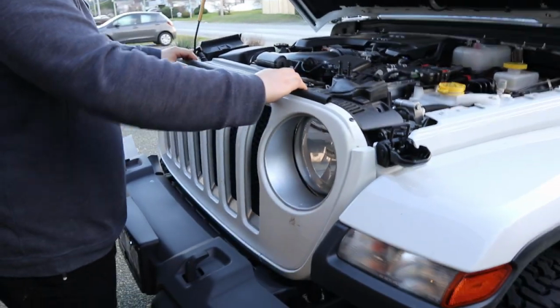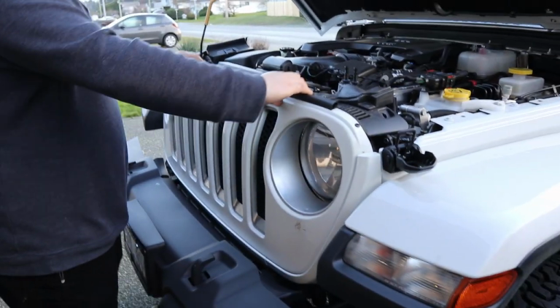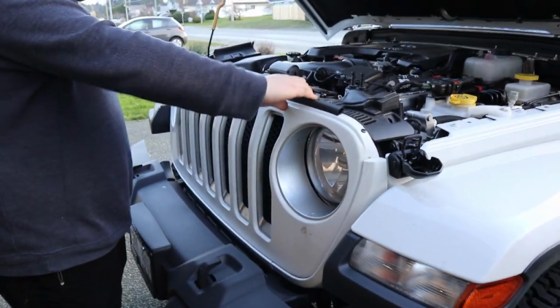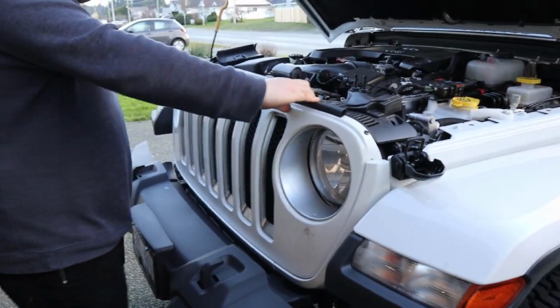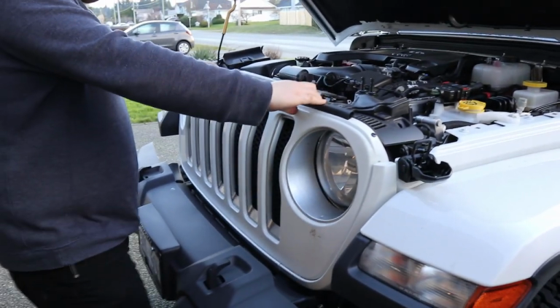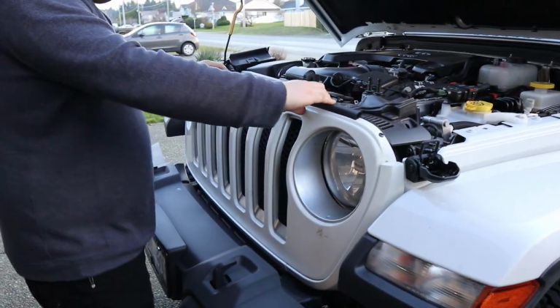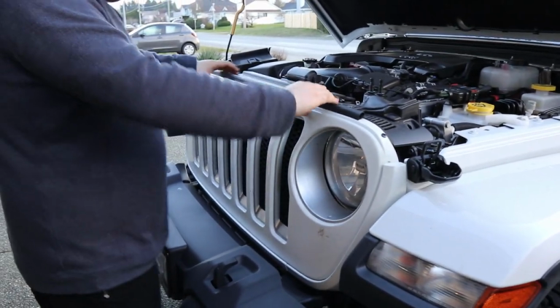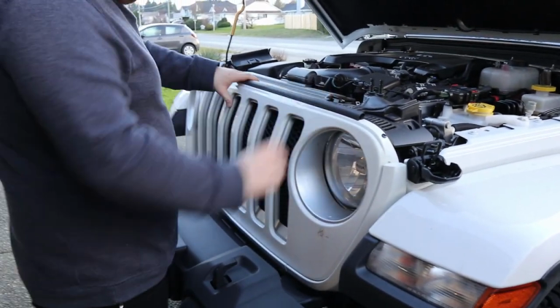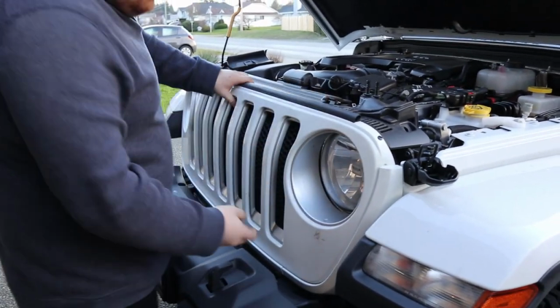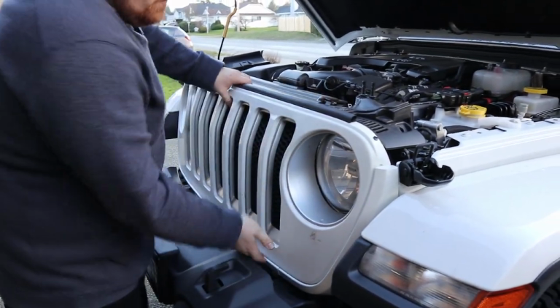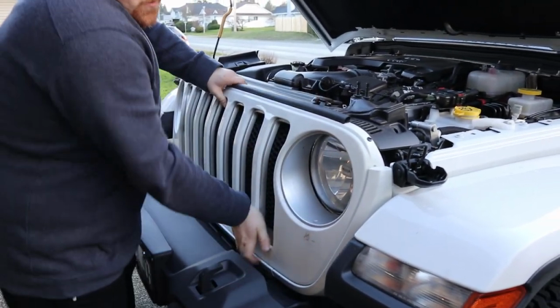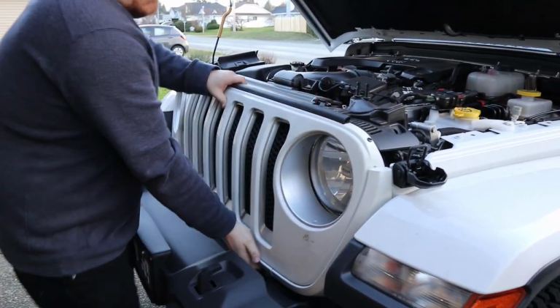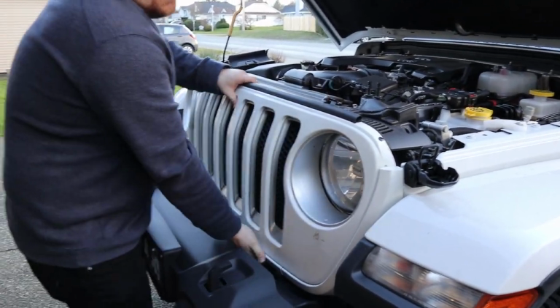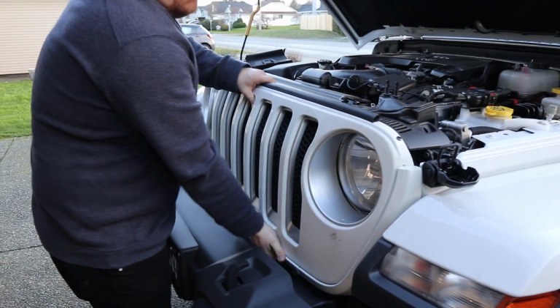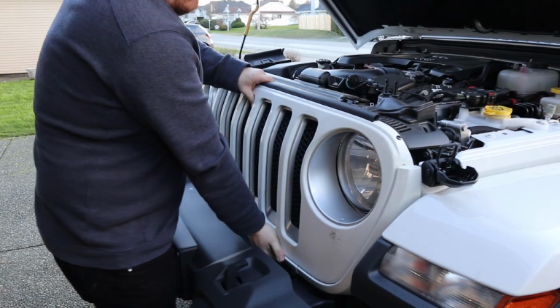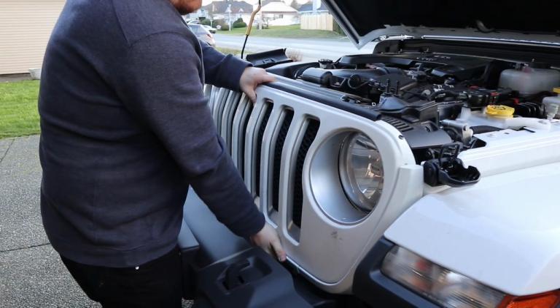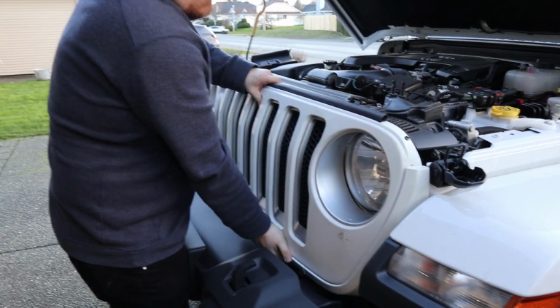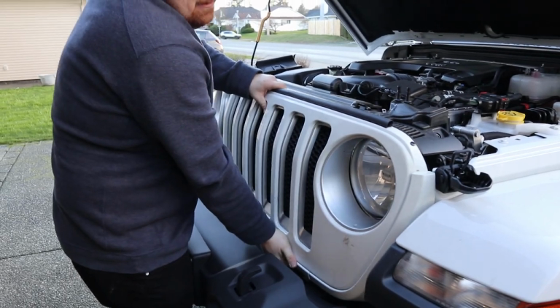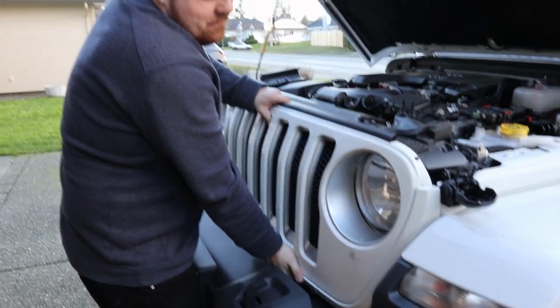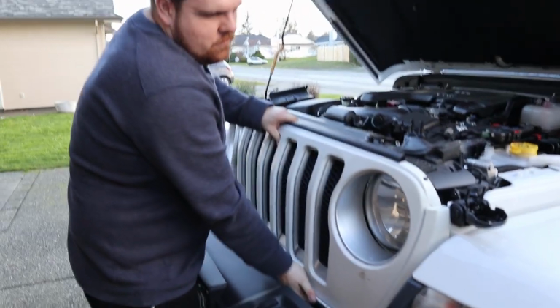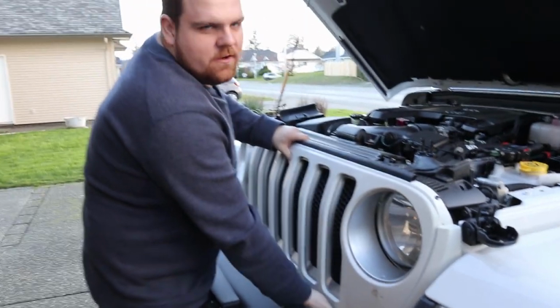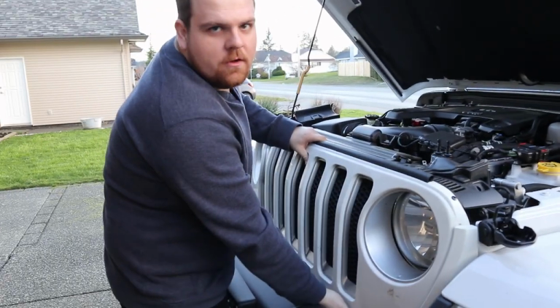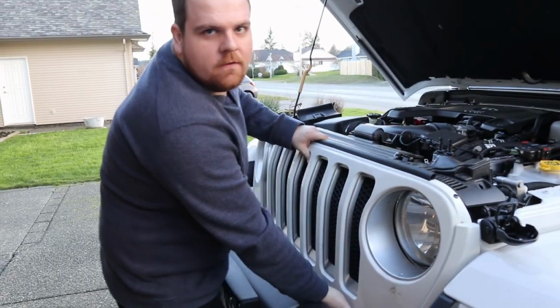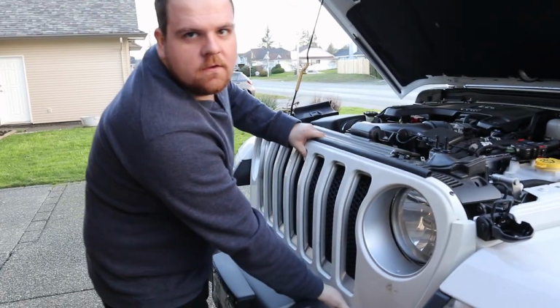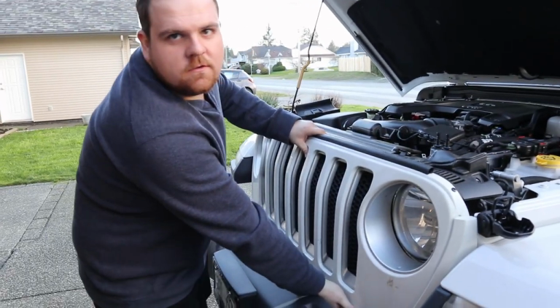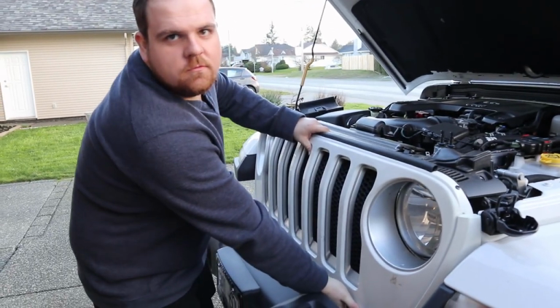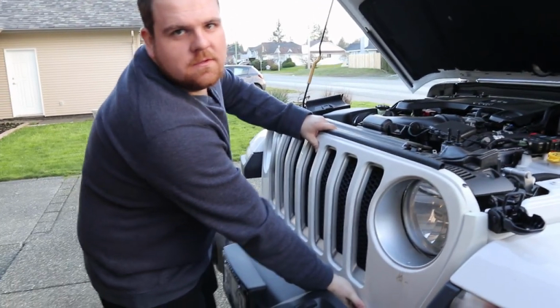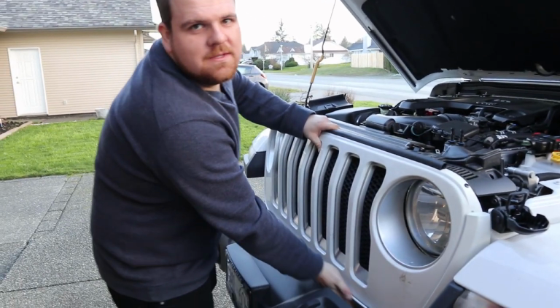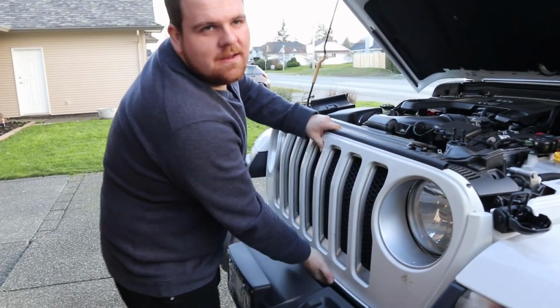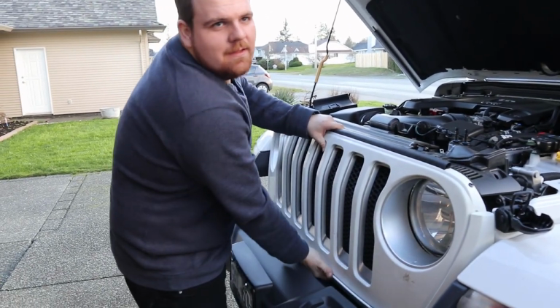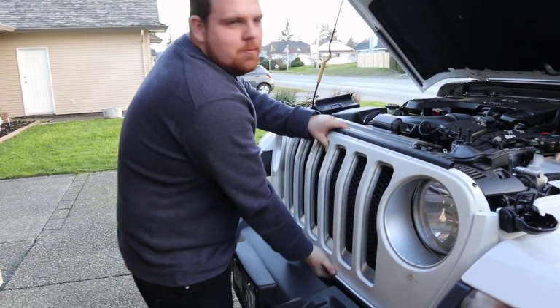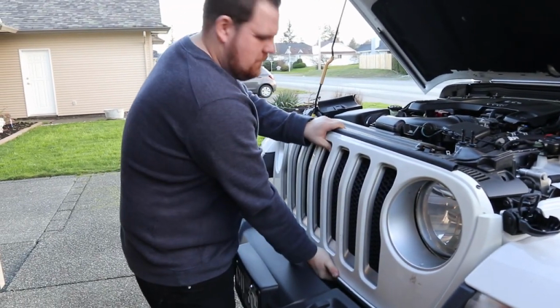If anyone is trying to change their headlights, you have to take your grill off to get at the headlight bolts.